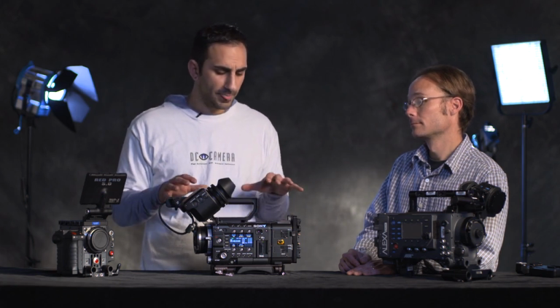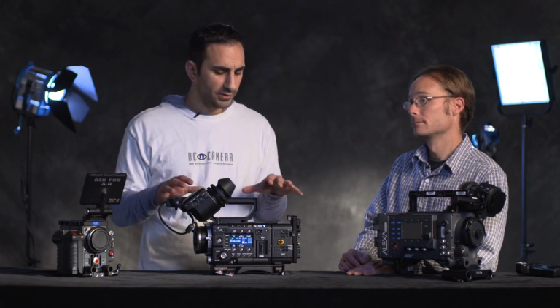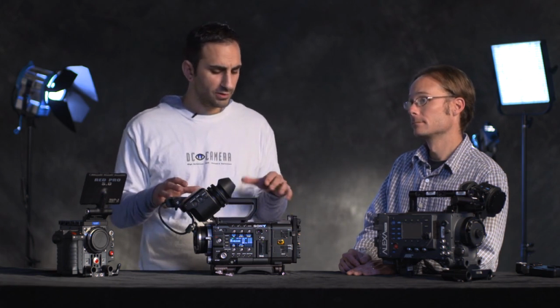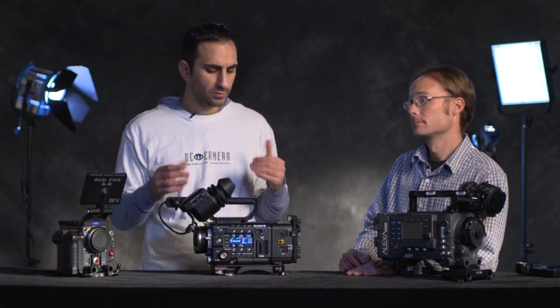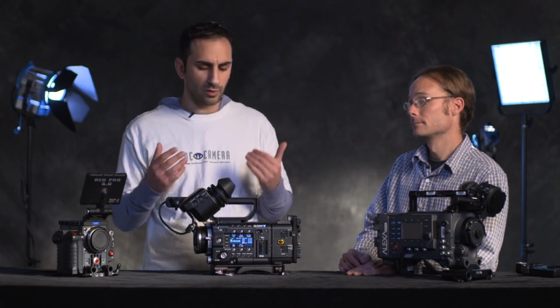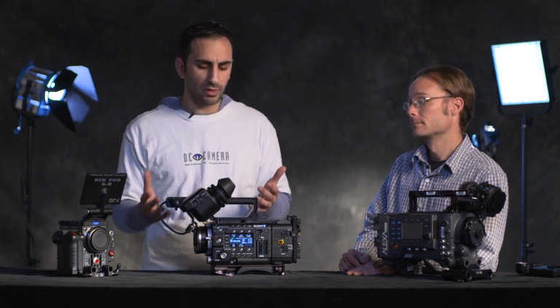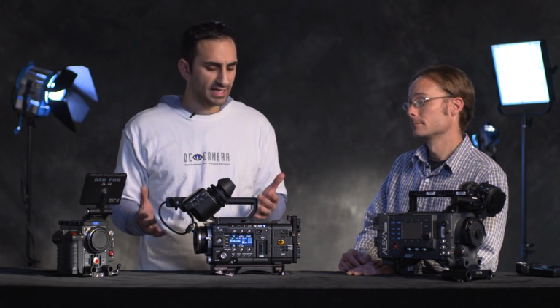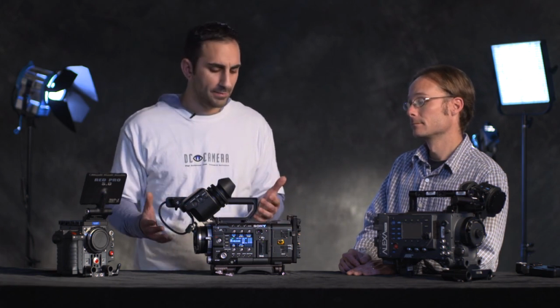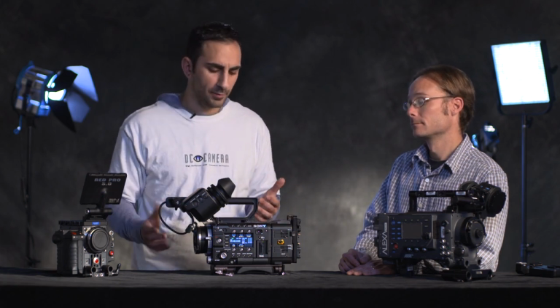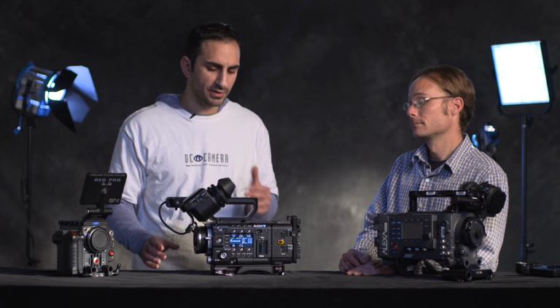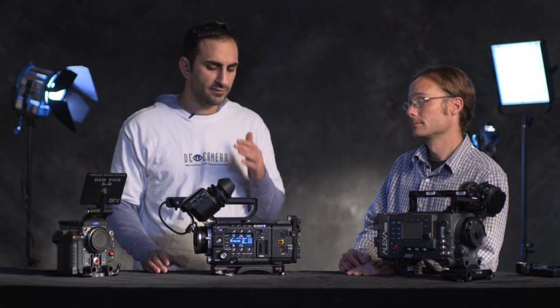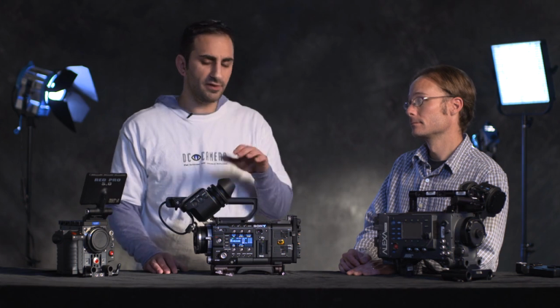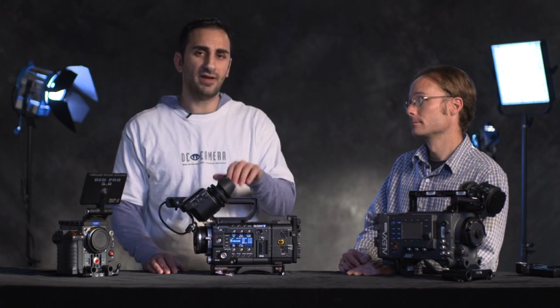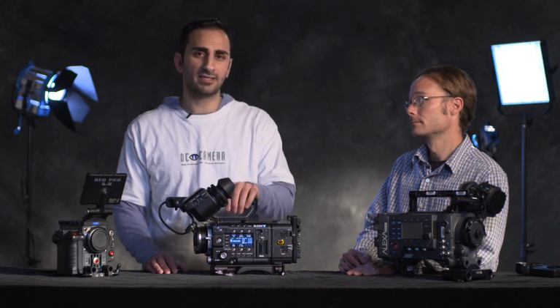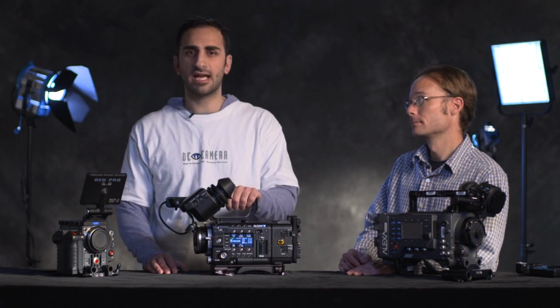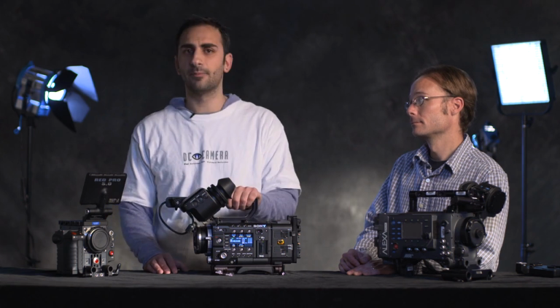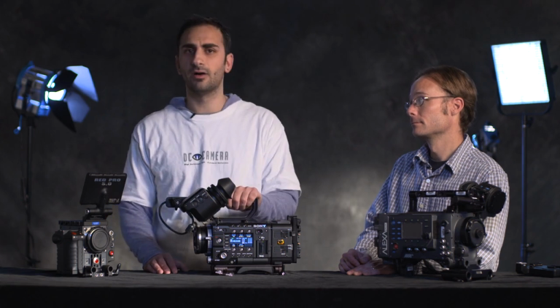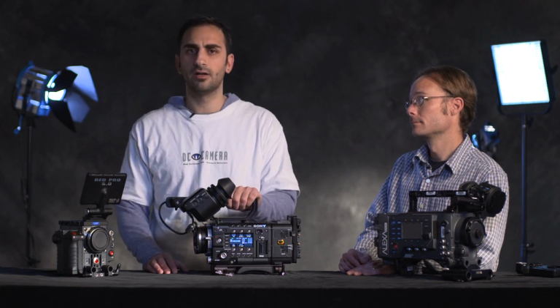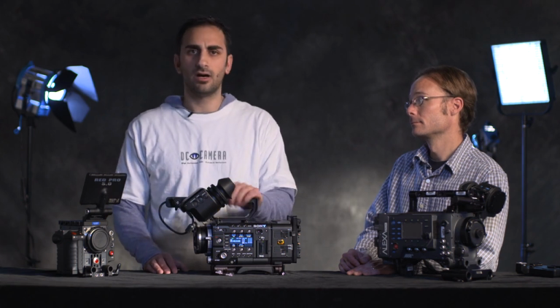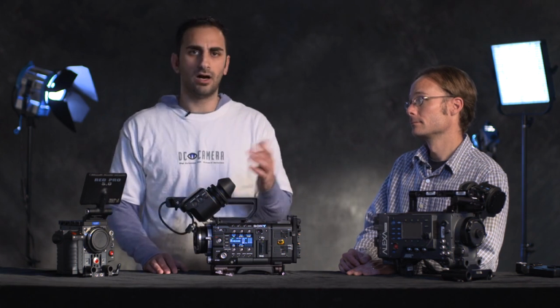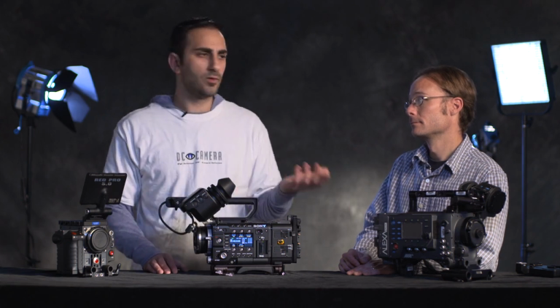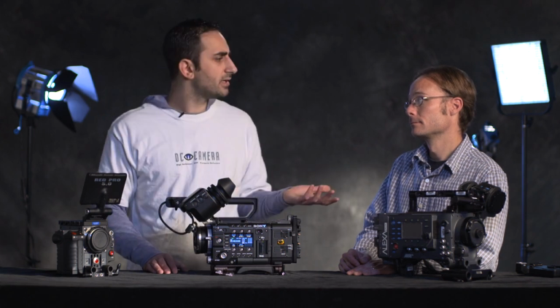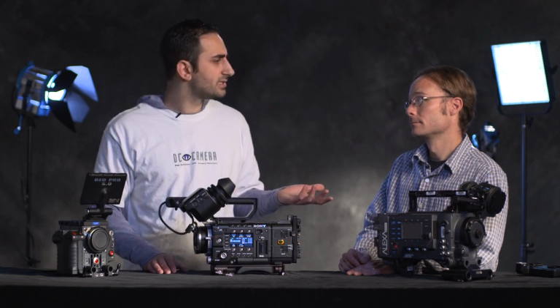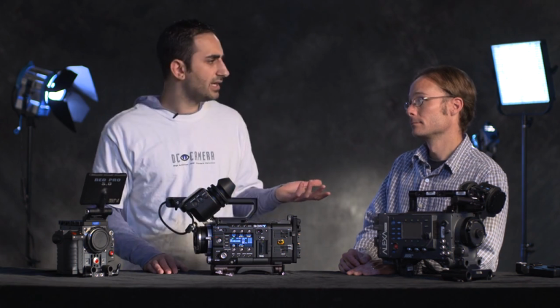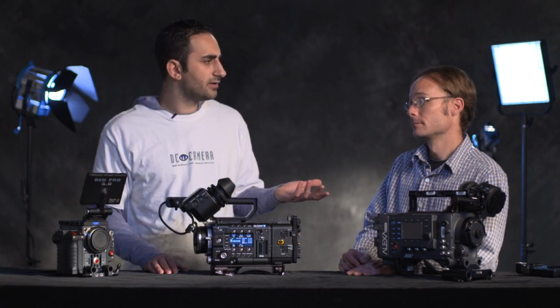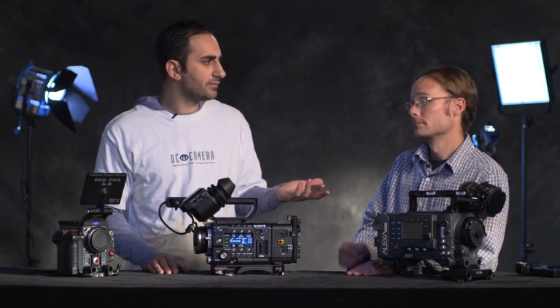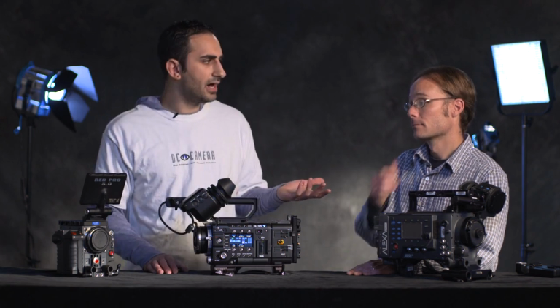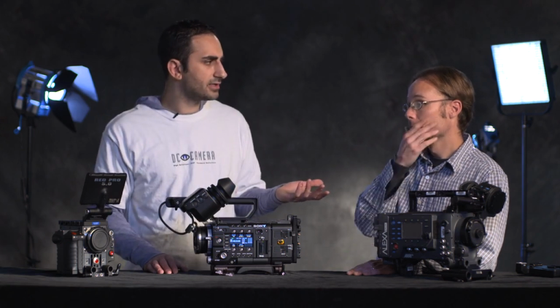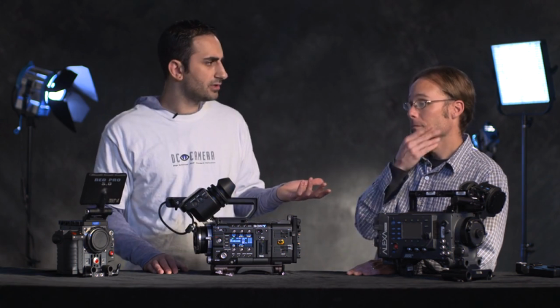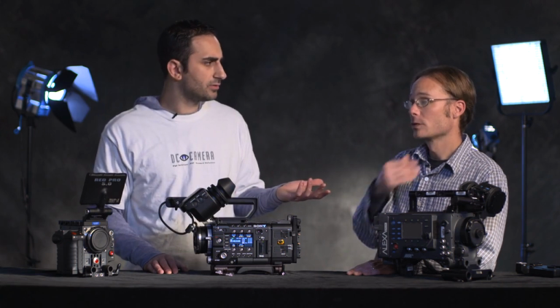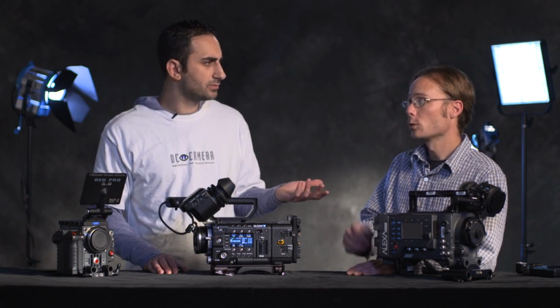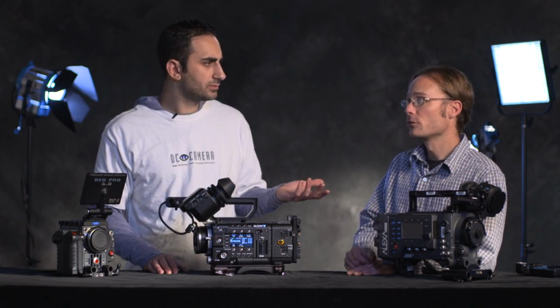Also, low-light capable — this is a very fast camera. Its native ISO is 1250.